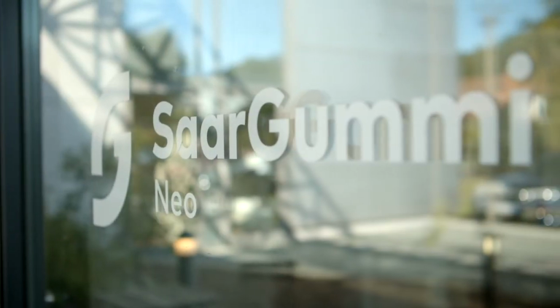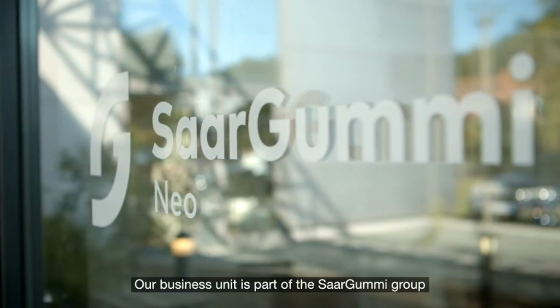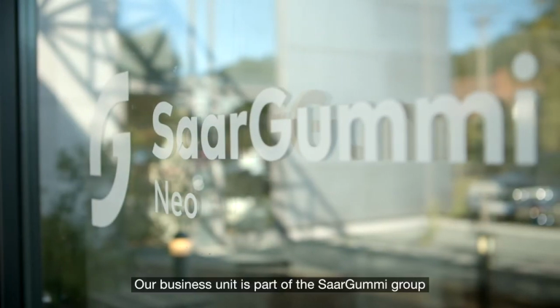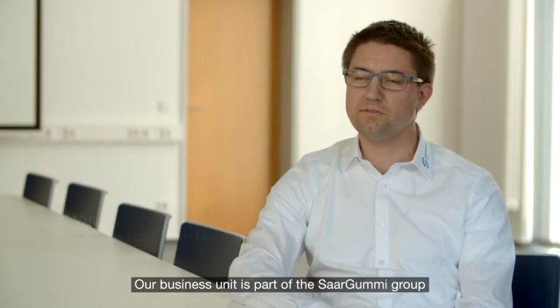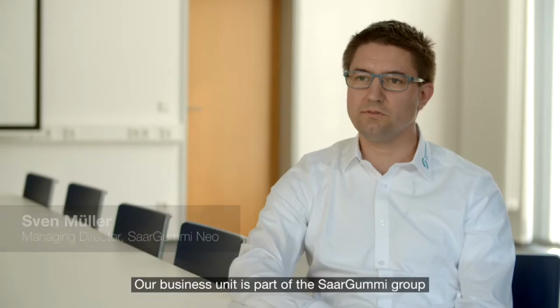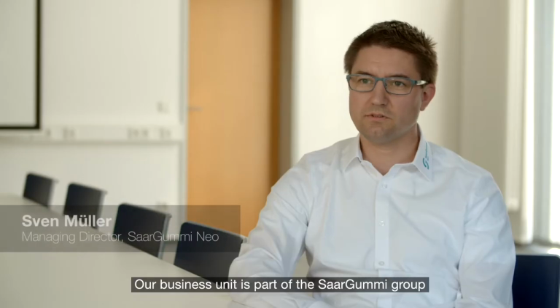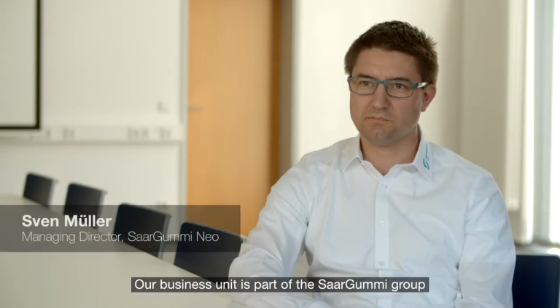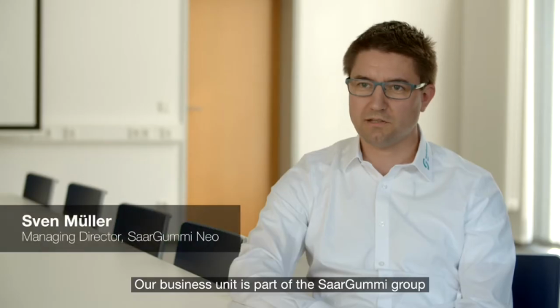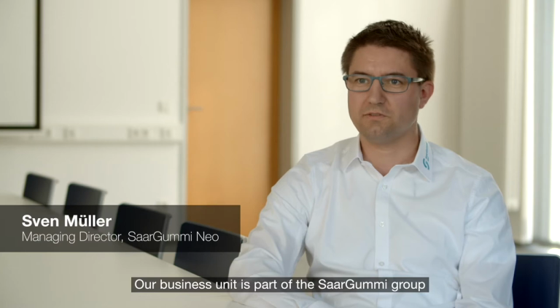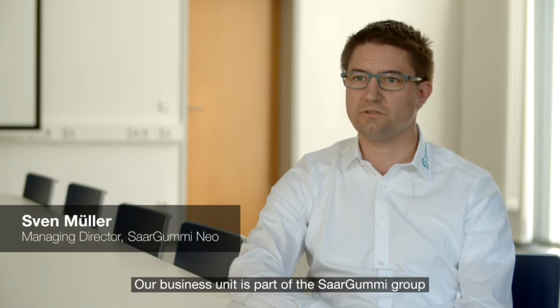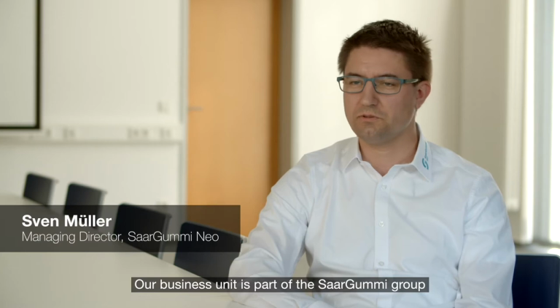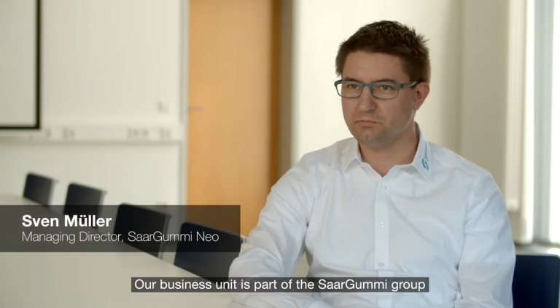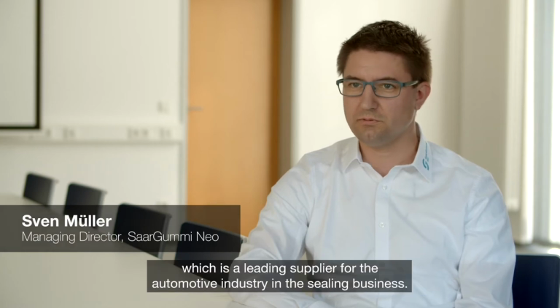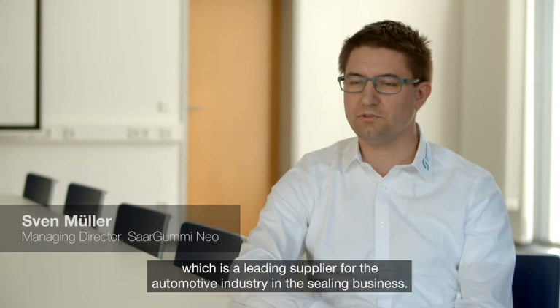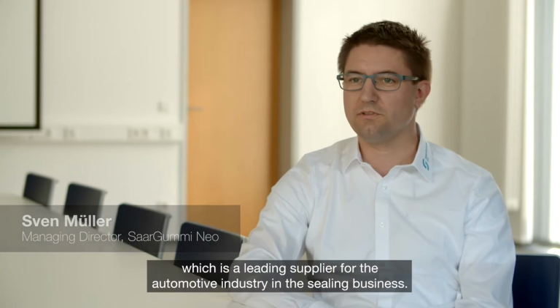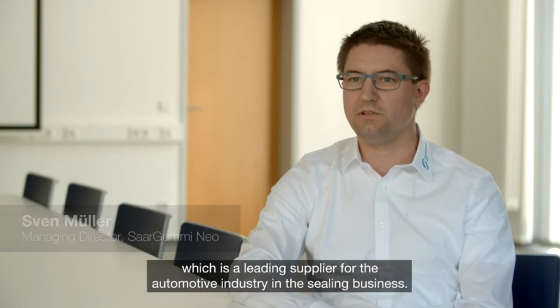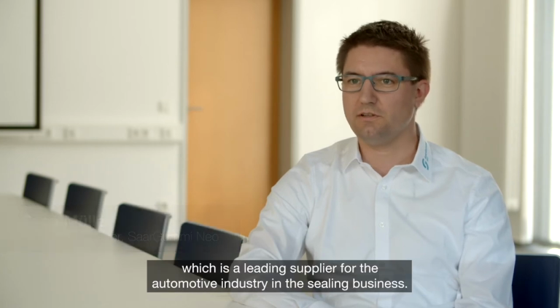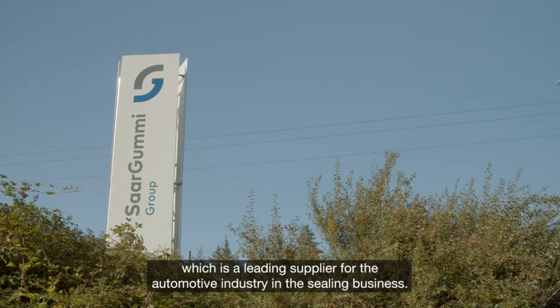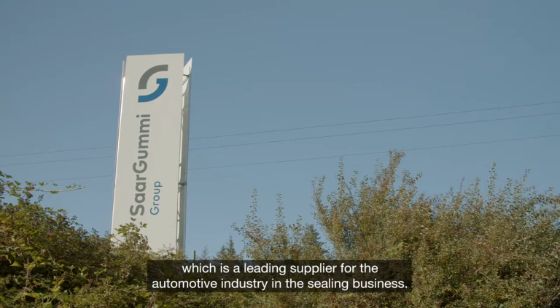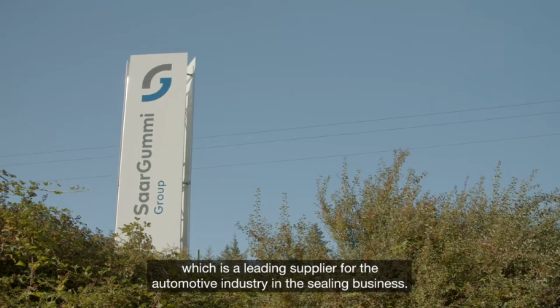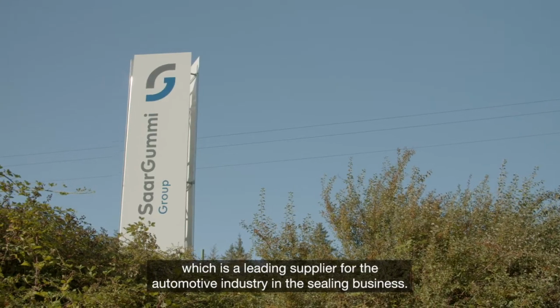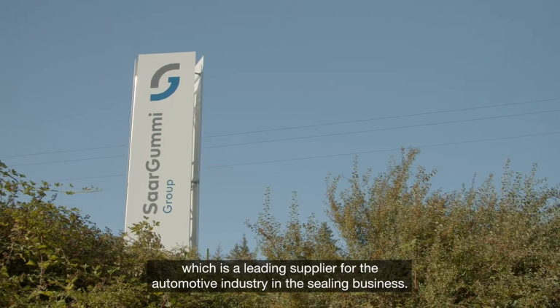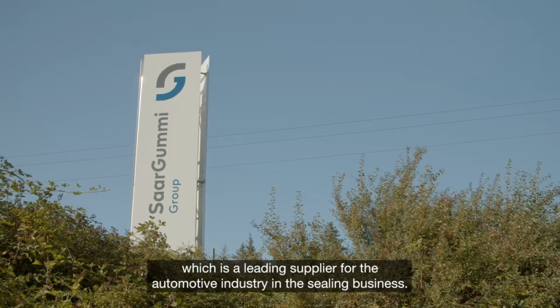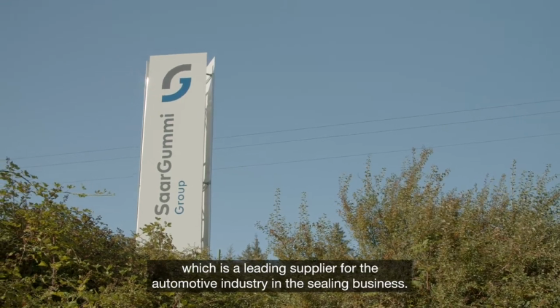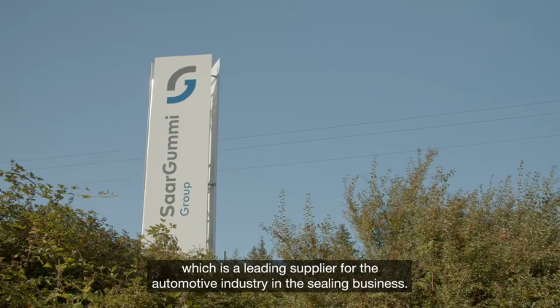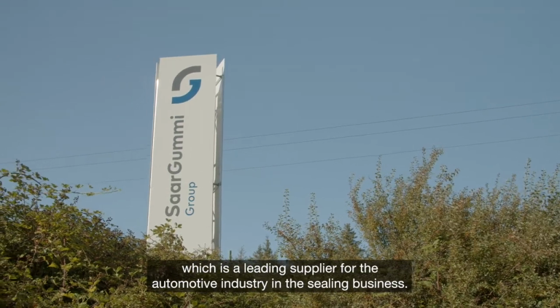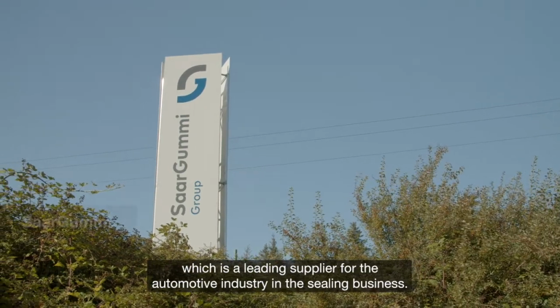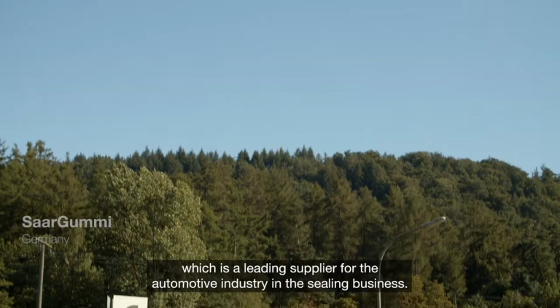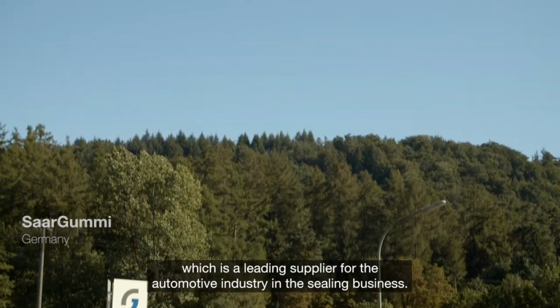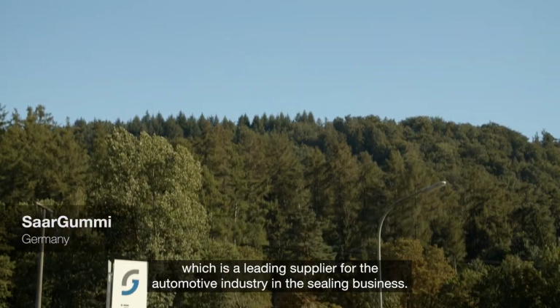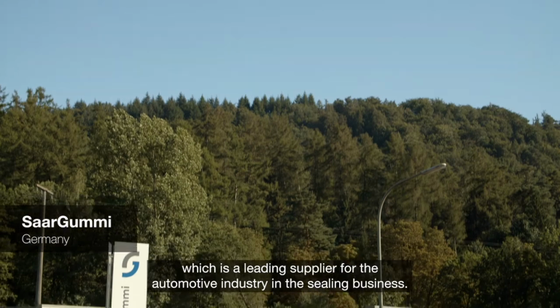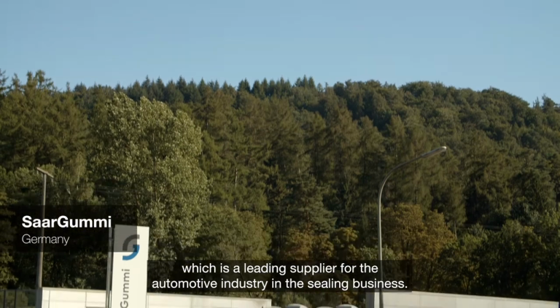Our business unit is part of the Zagumi Group, which is a leading supplier for the automotive industry in the sealing business.